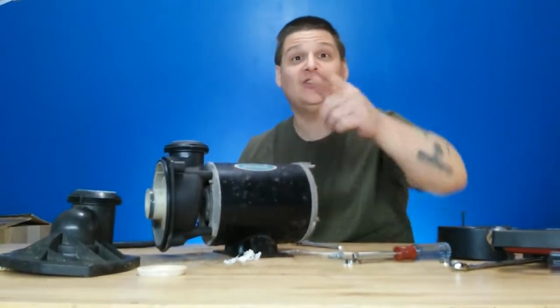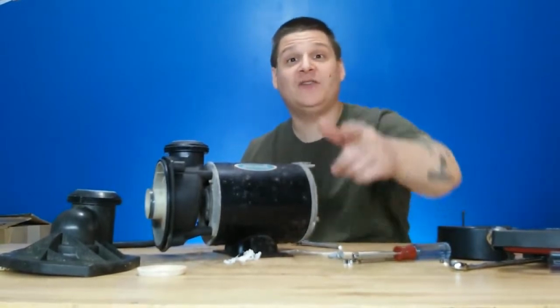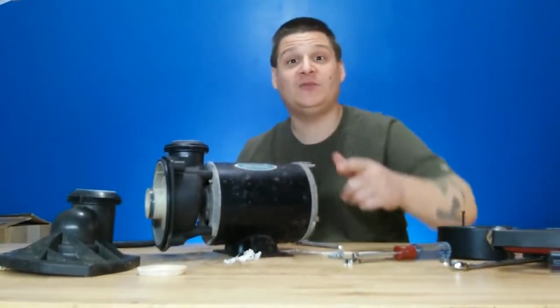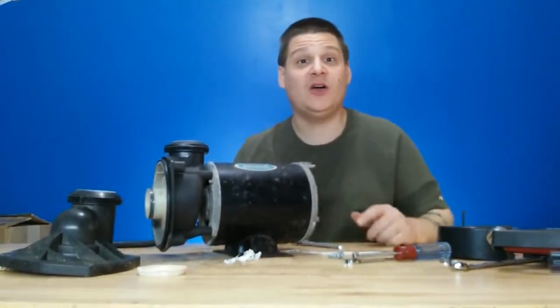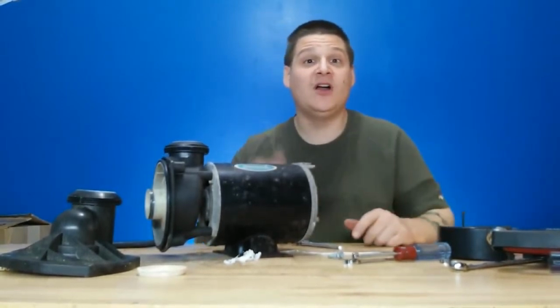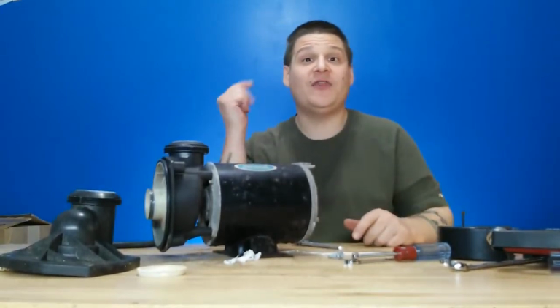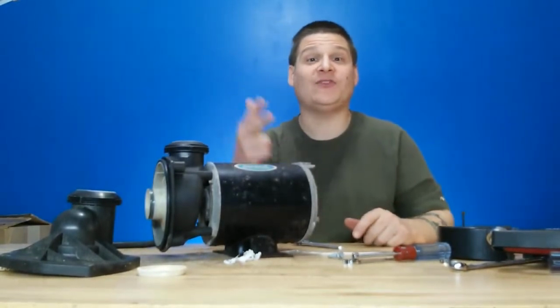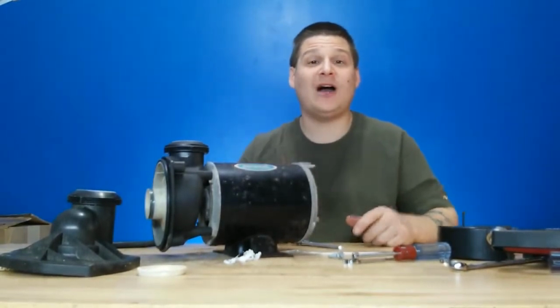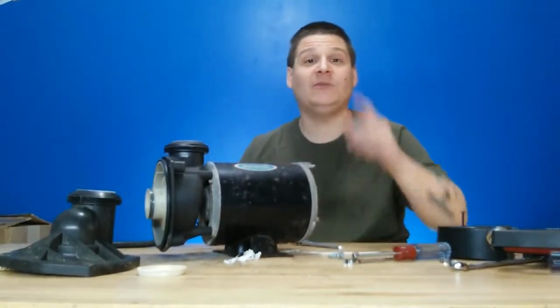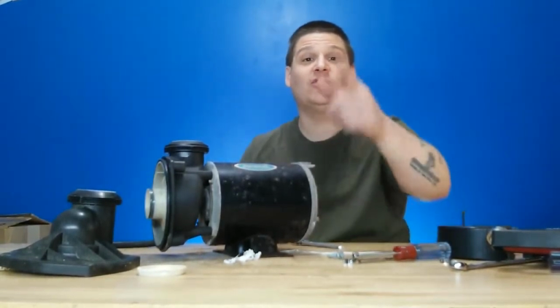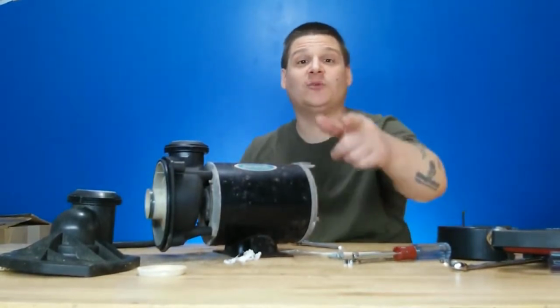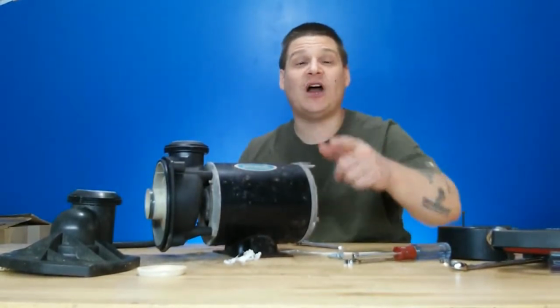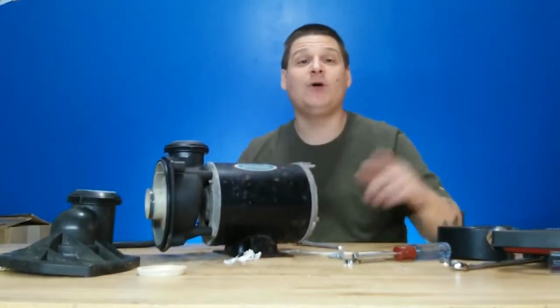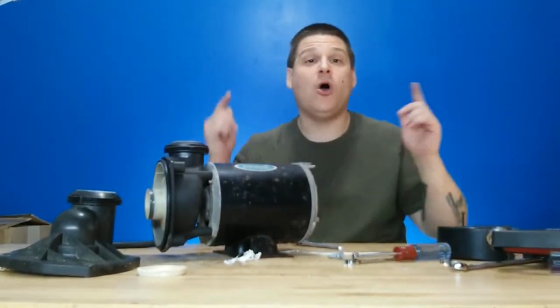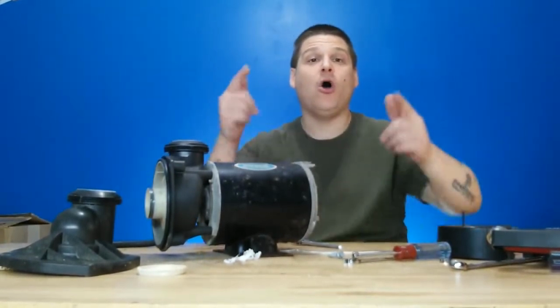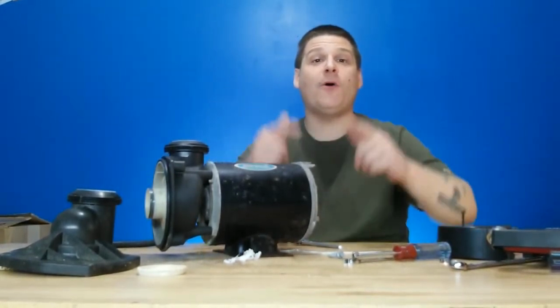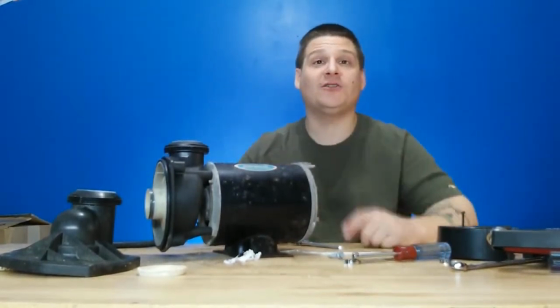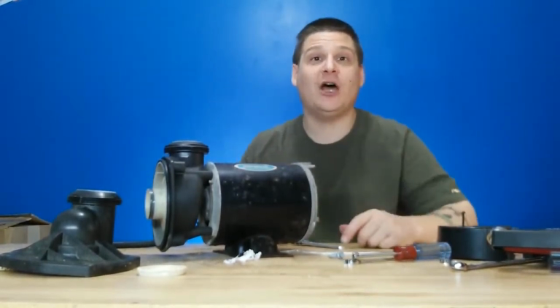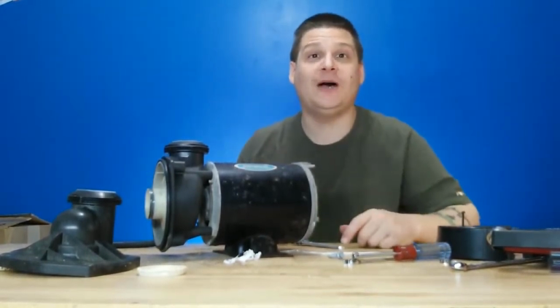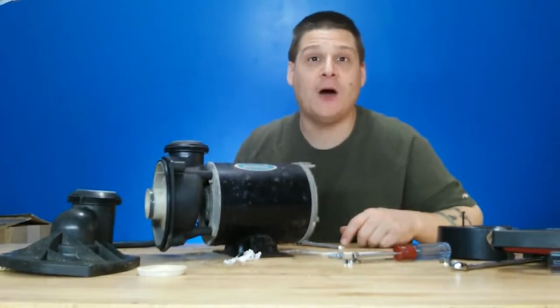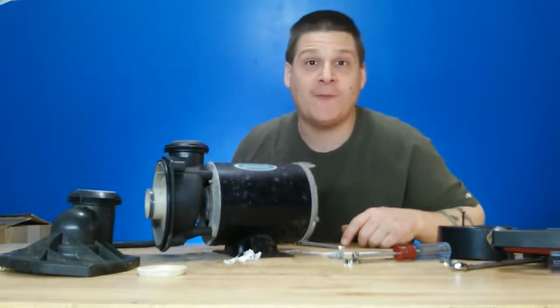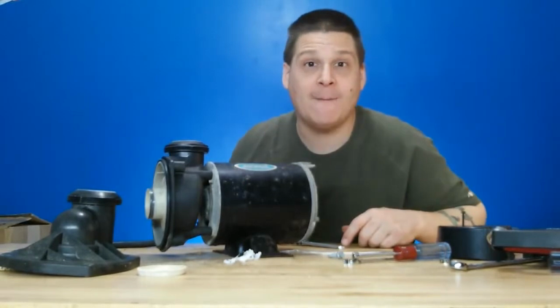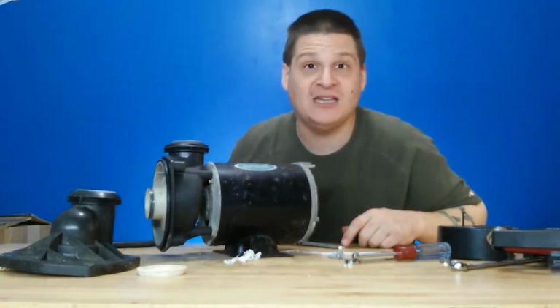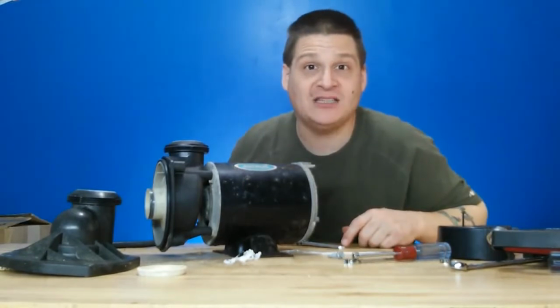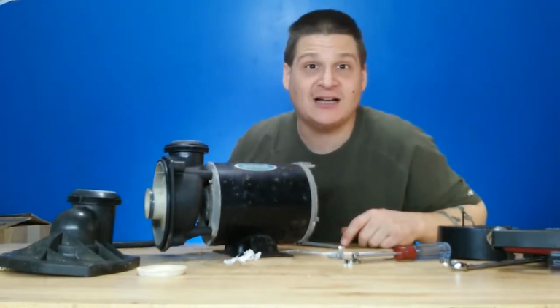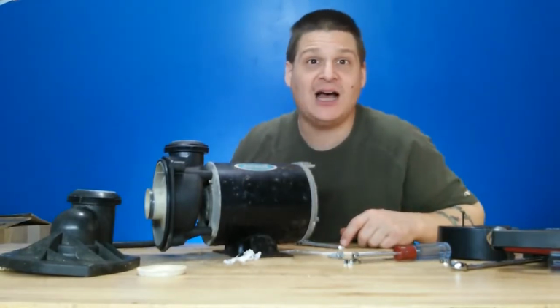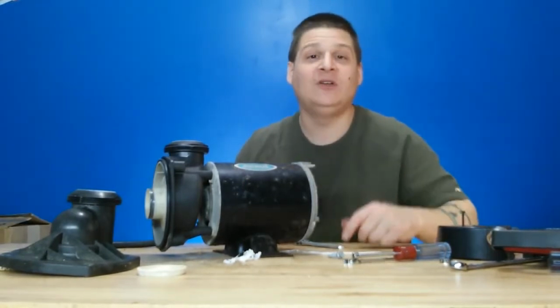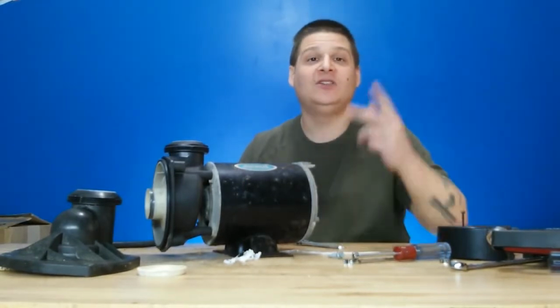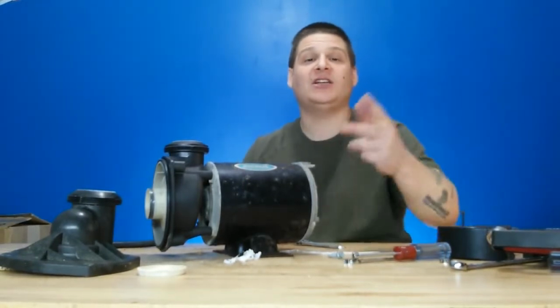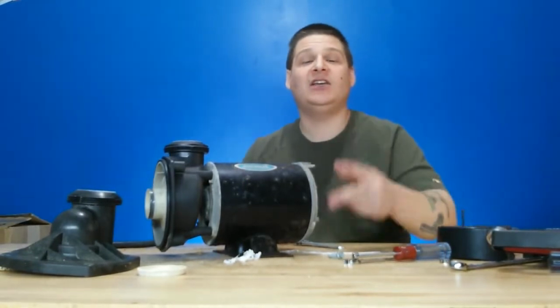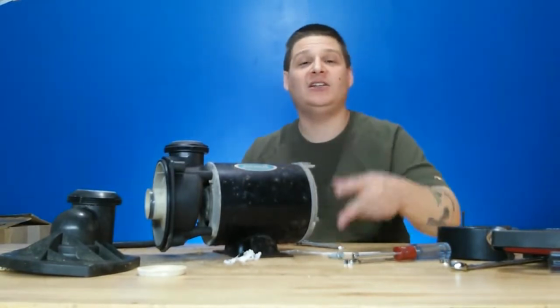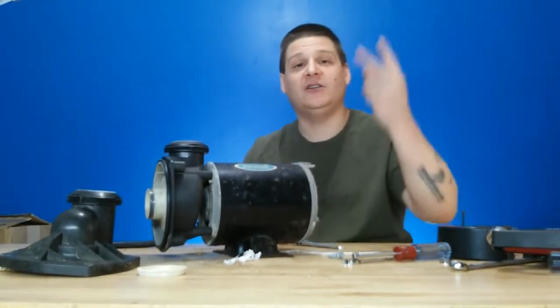See you in the next video. Thanks for watching. Make sure you subscribe. All parts available at pumprepairmedia.com. Take it easy.